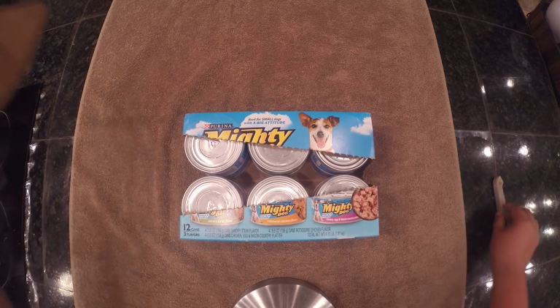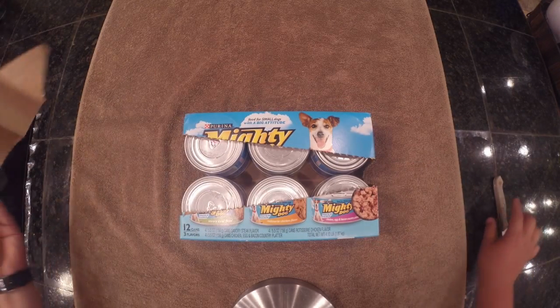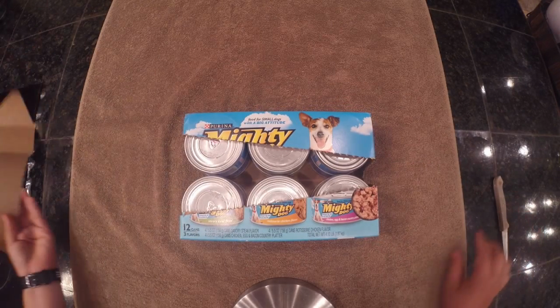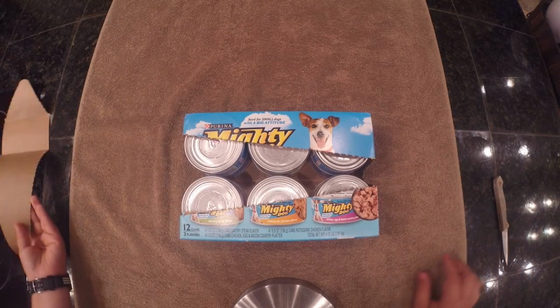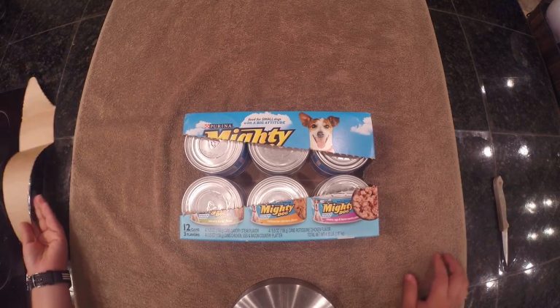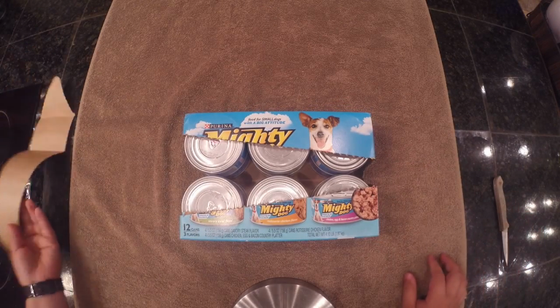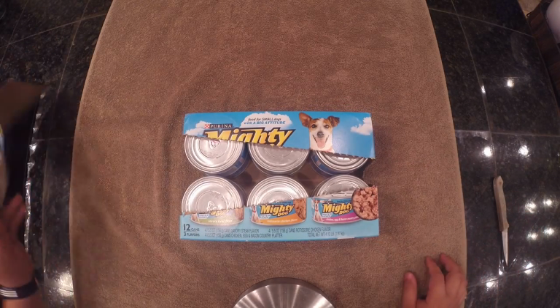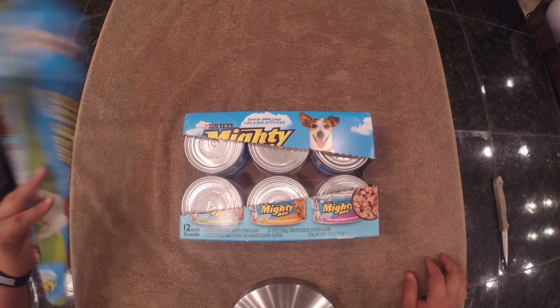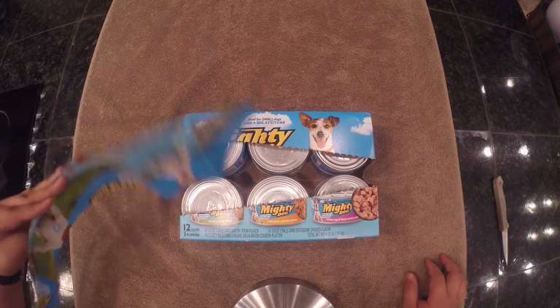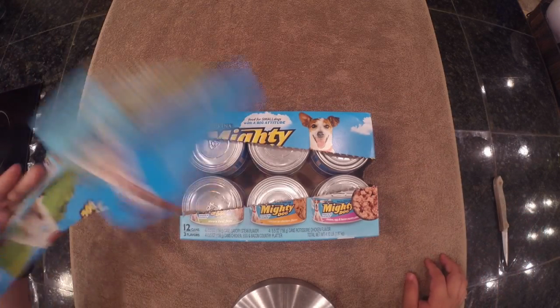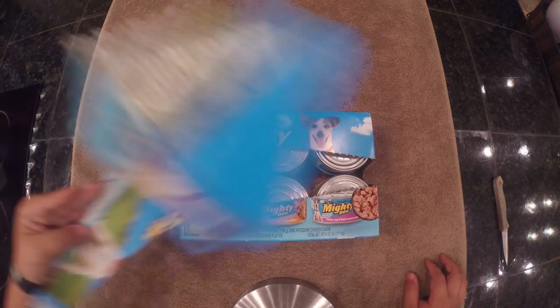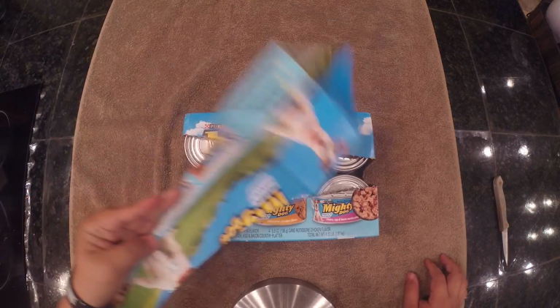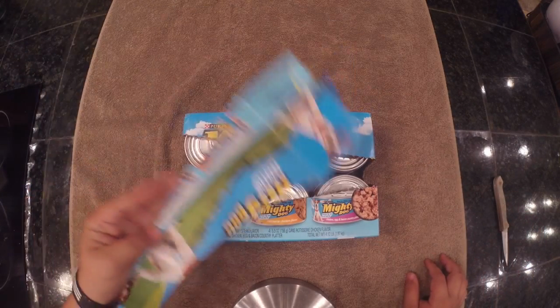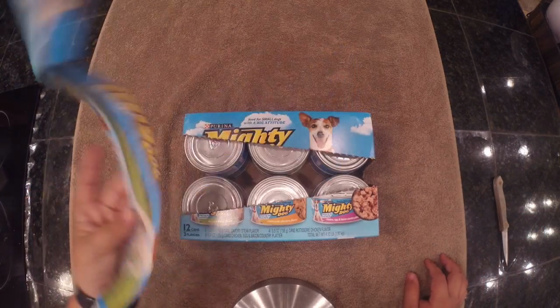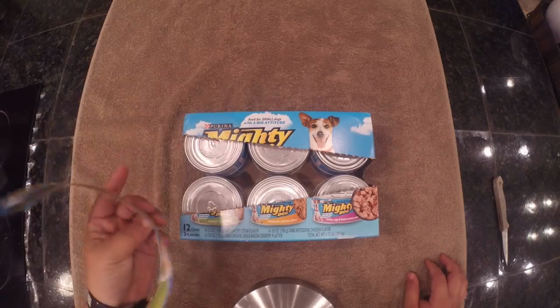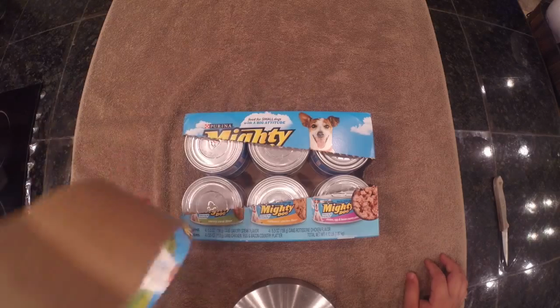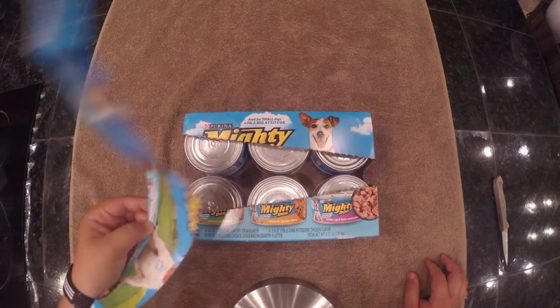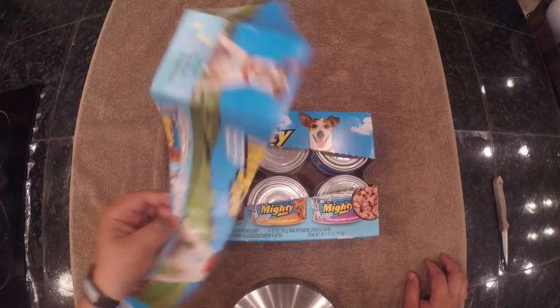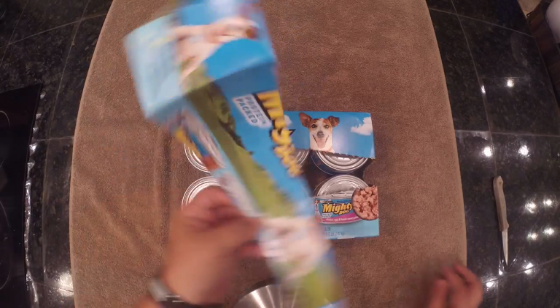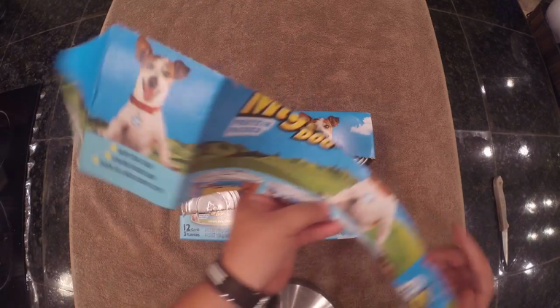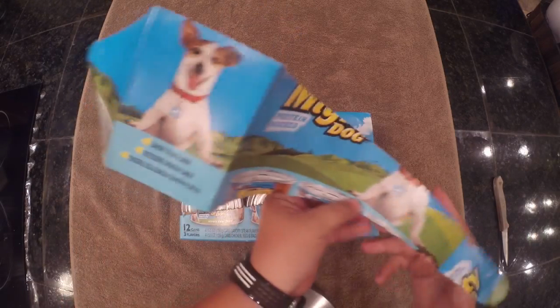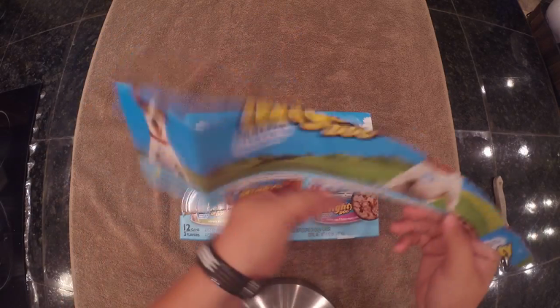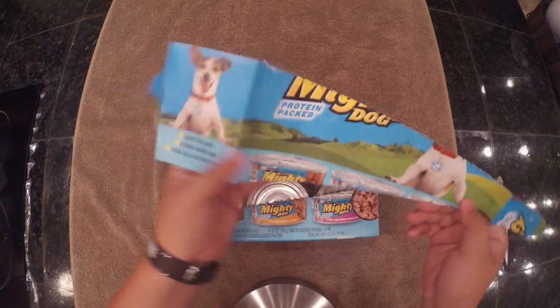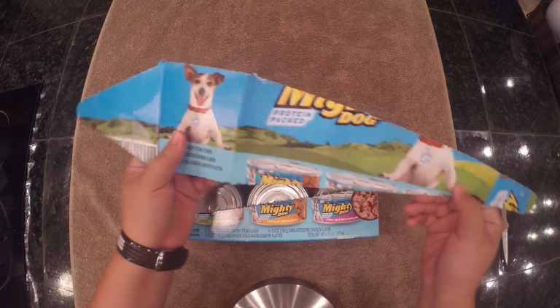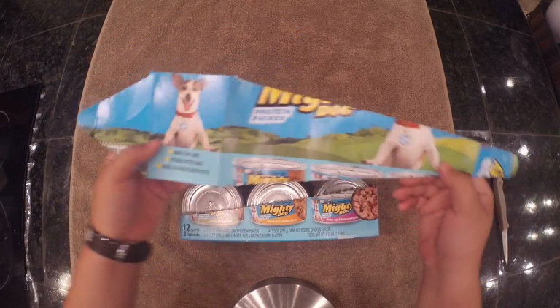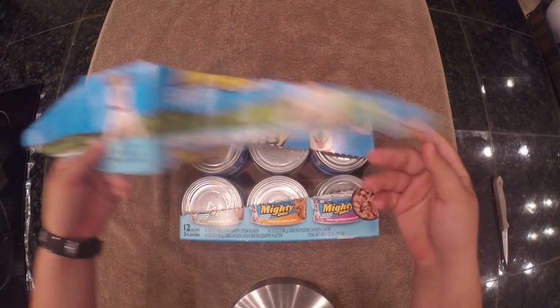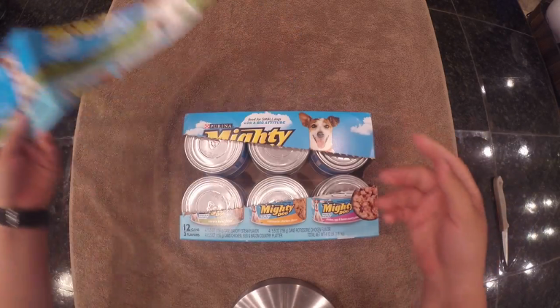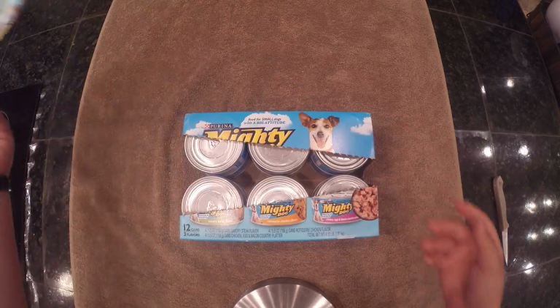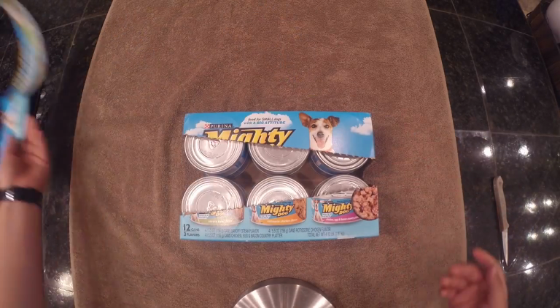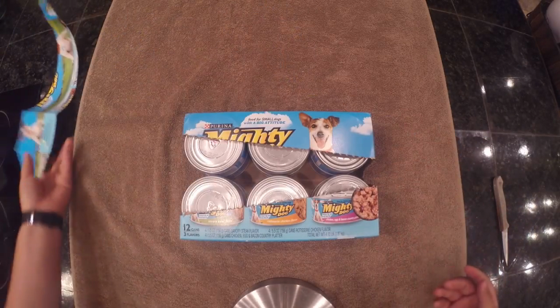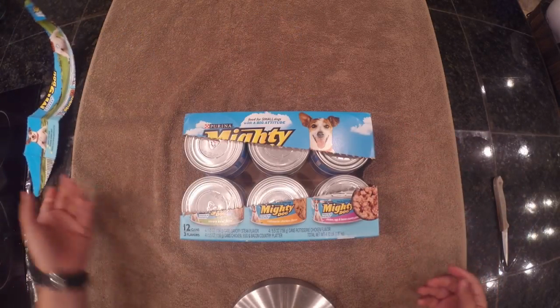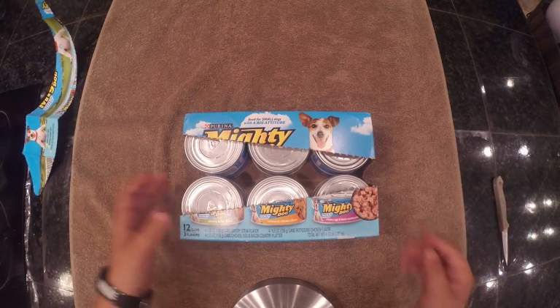So there you have that. This is recyclable, remember? So don't trash that.